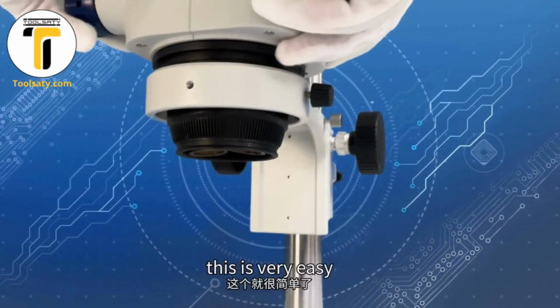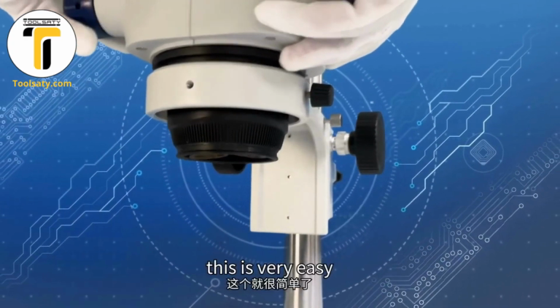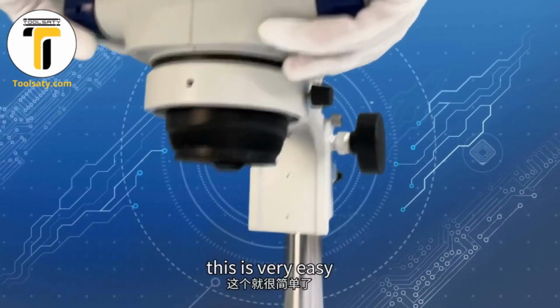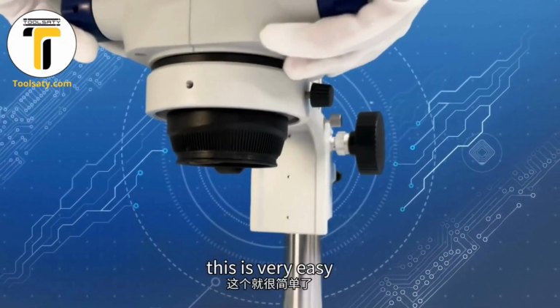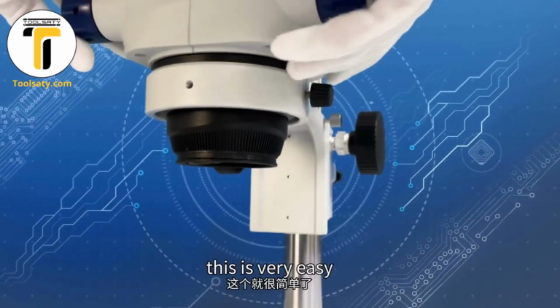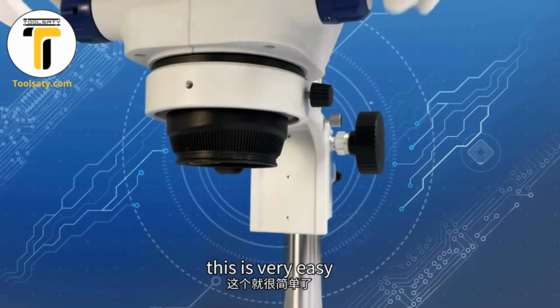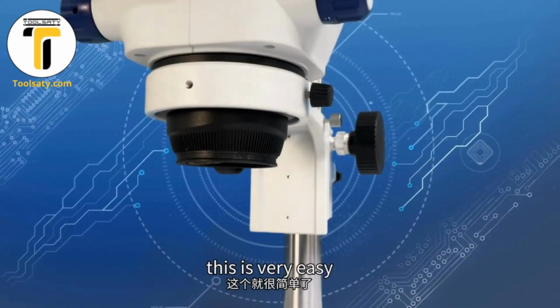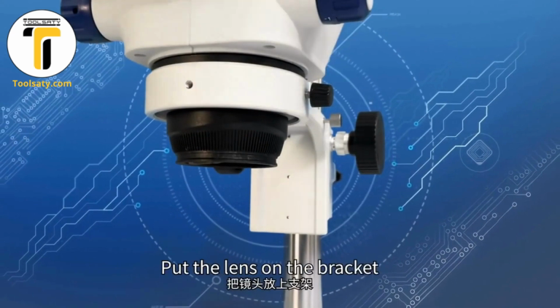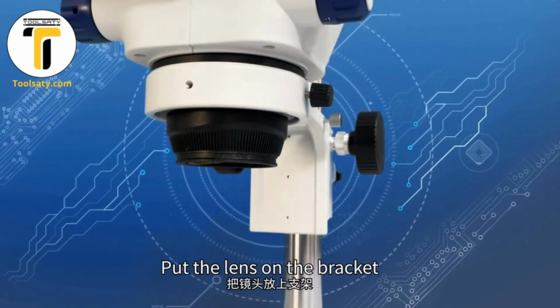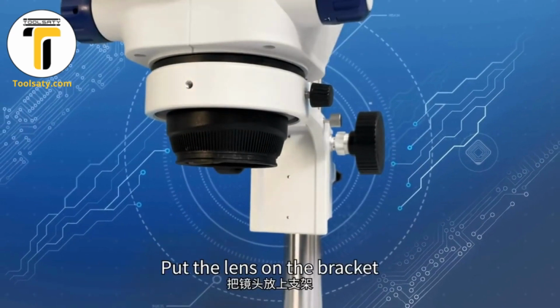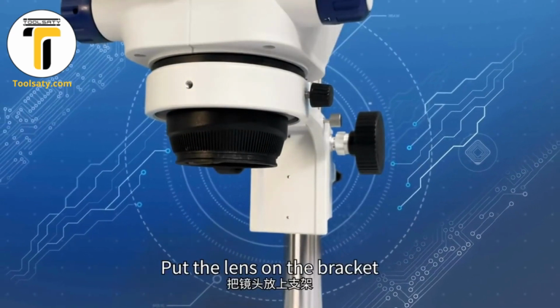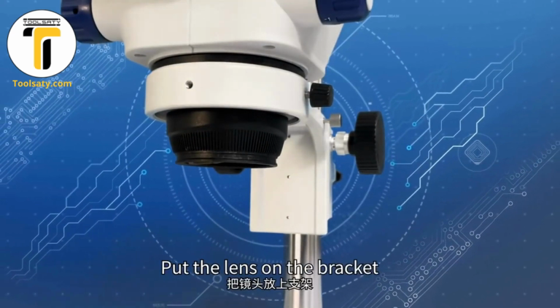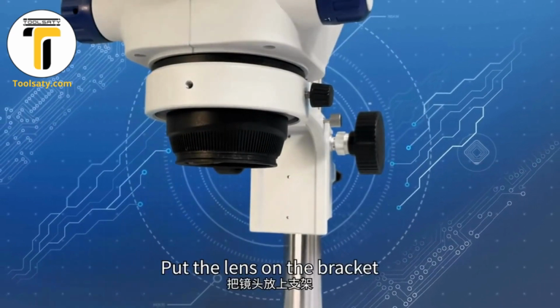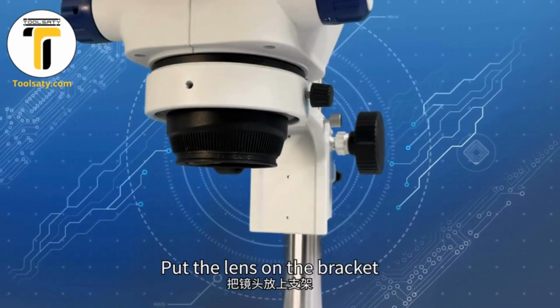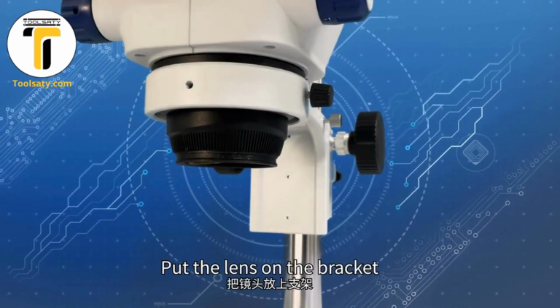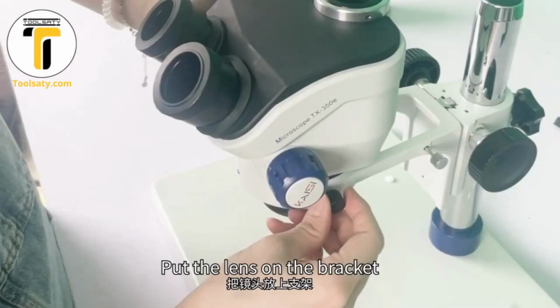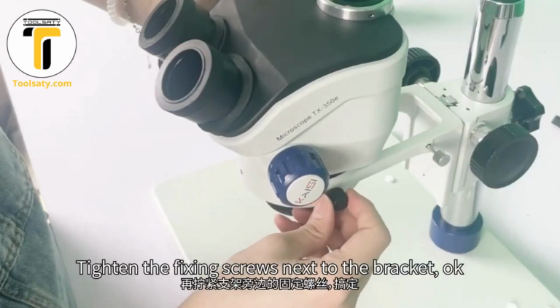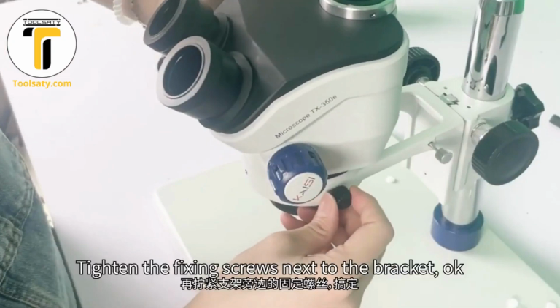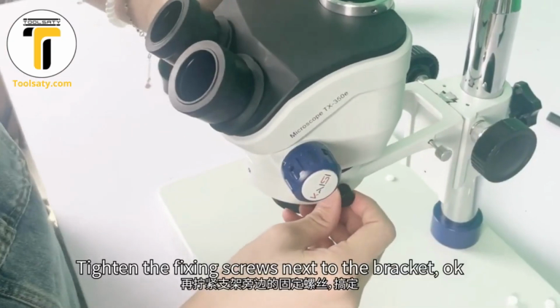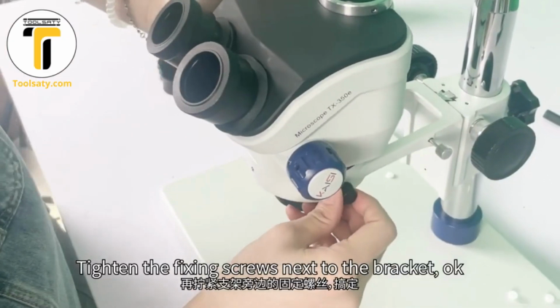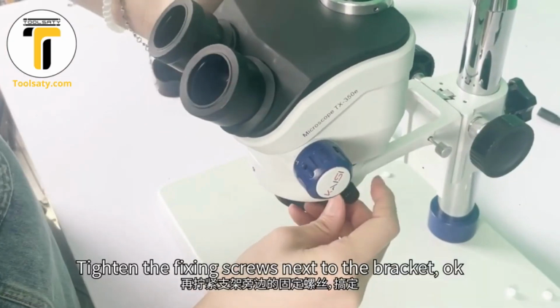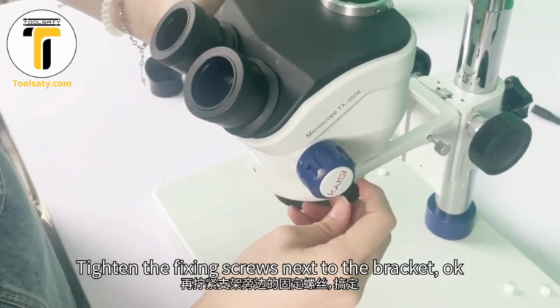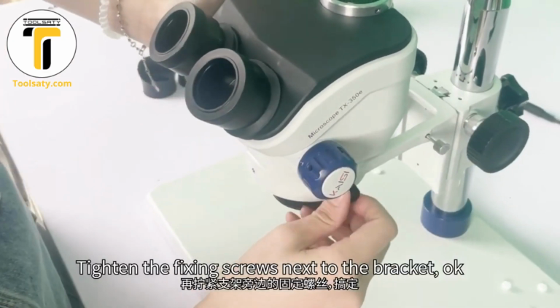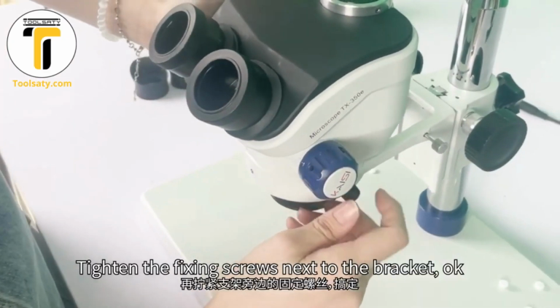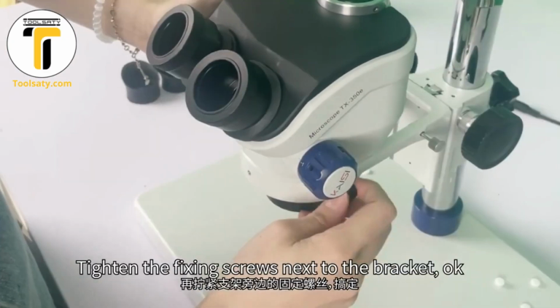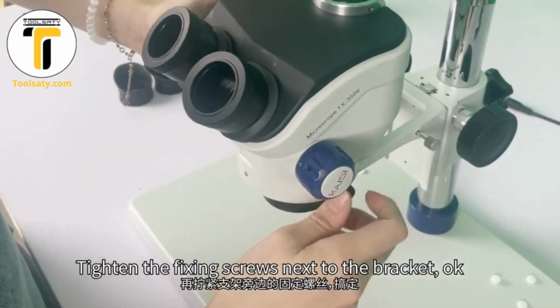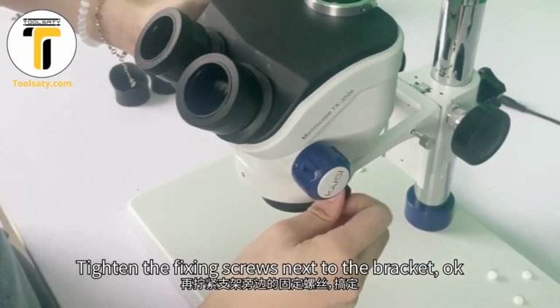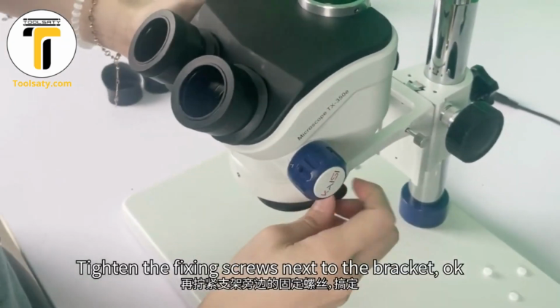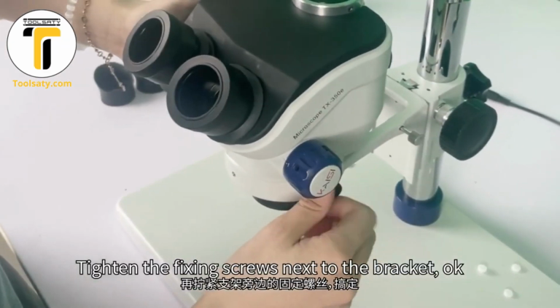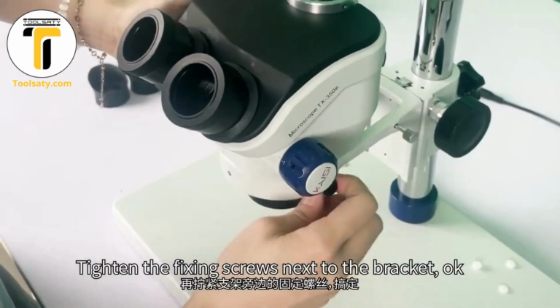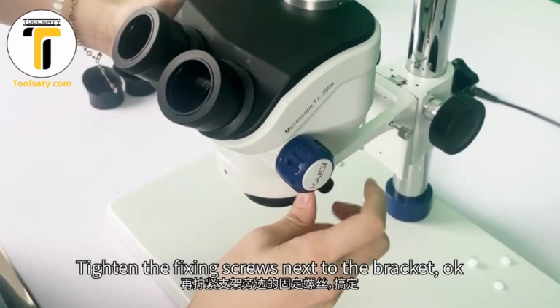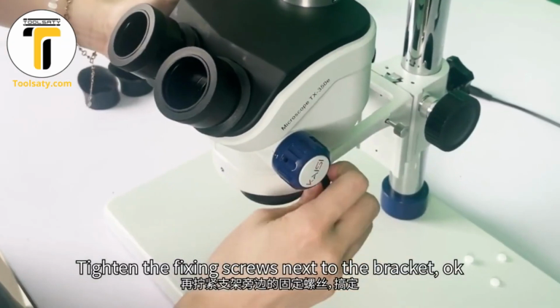This is very easy. Put the lens on the bracket. Tighten the fixing screw next to the bracket.